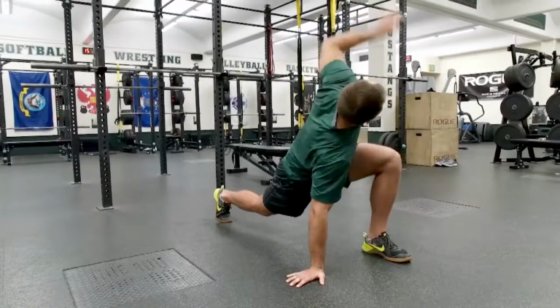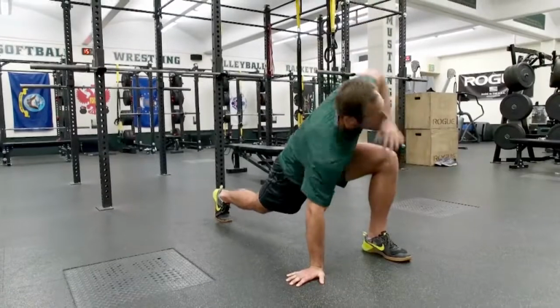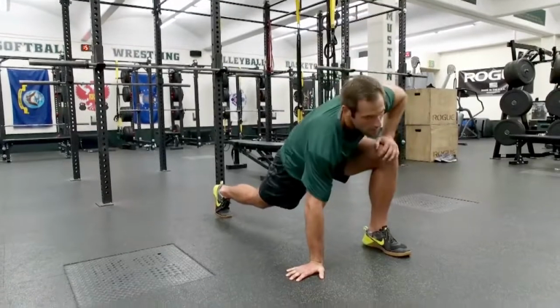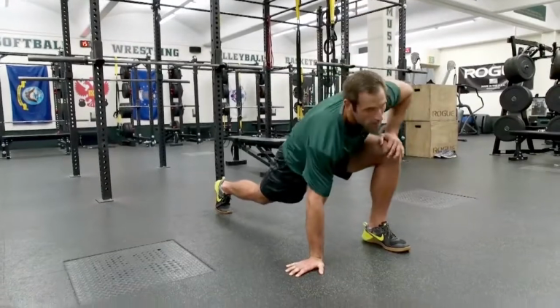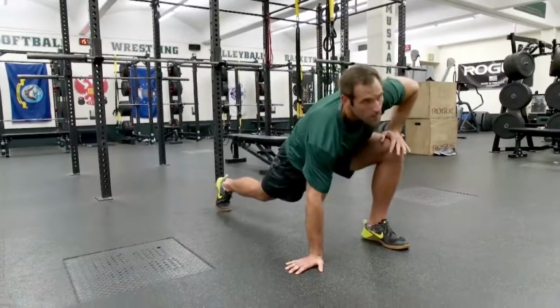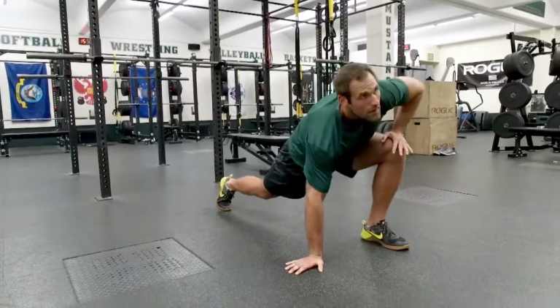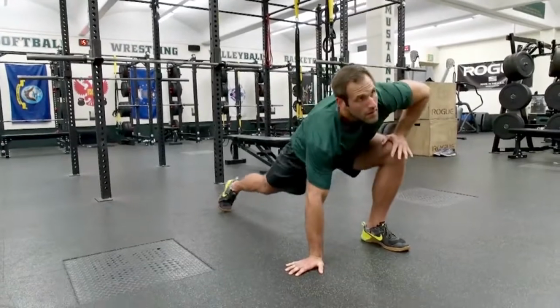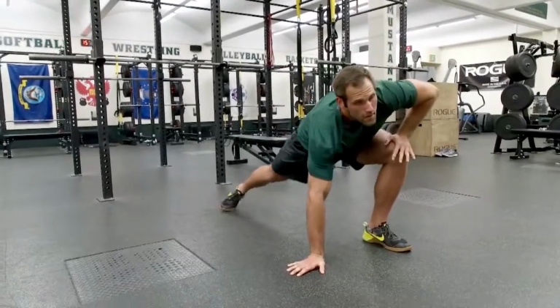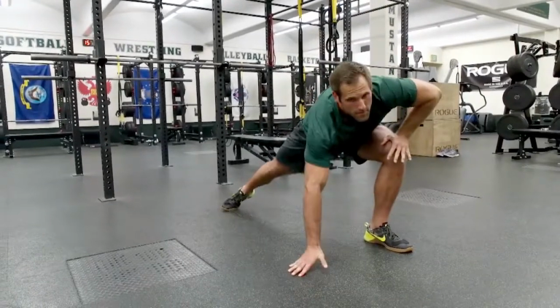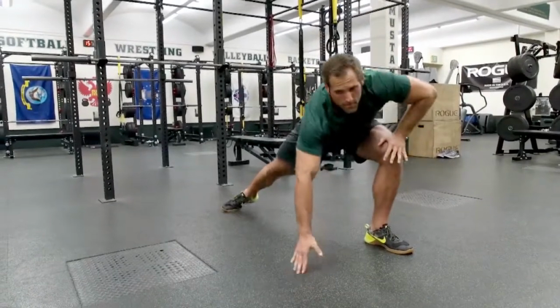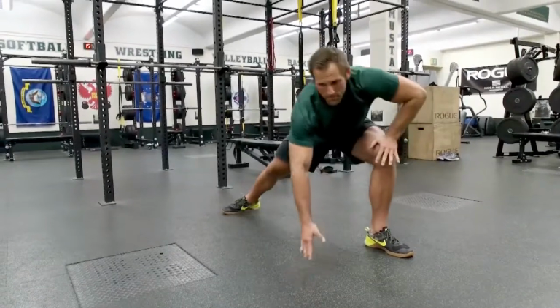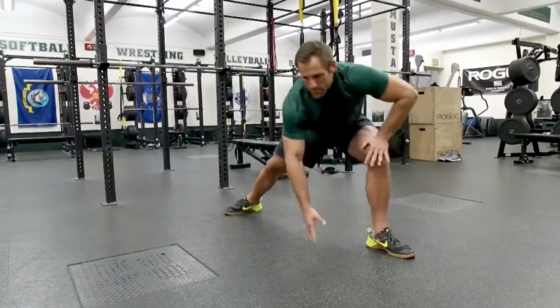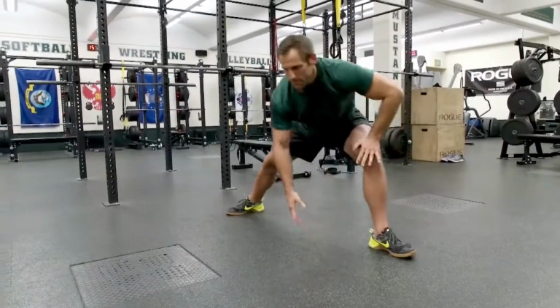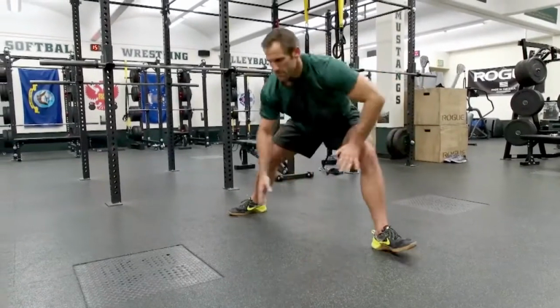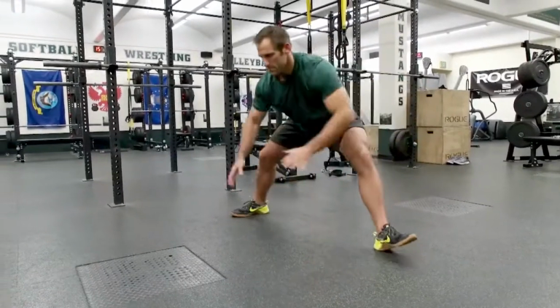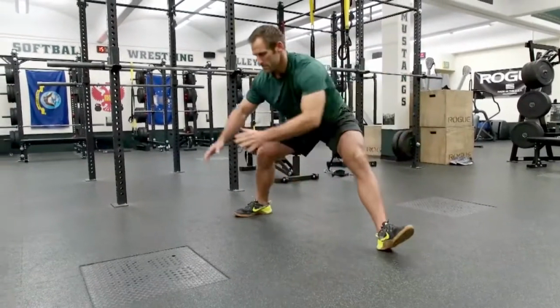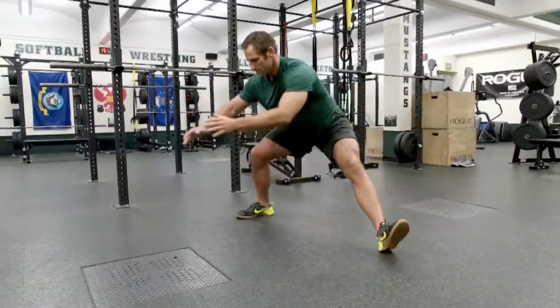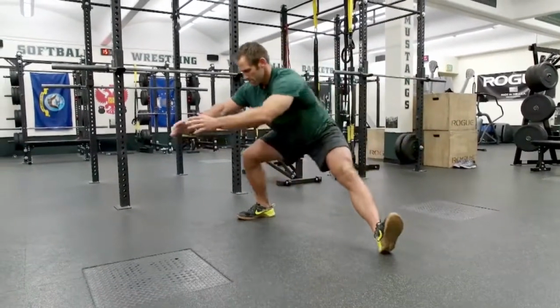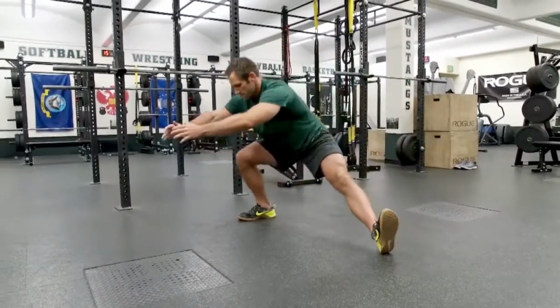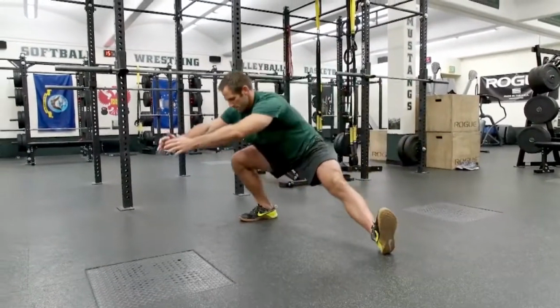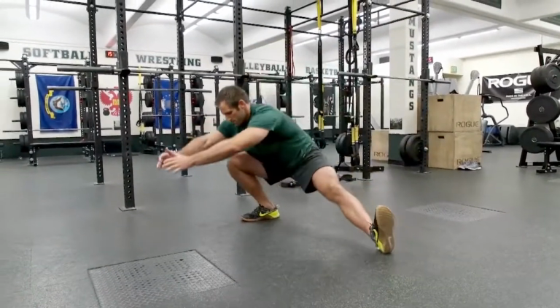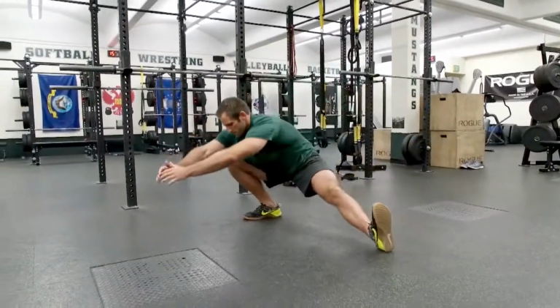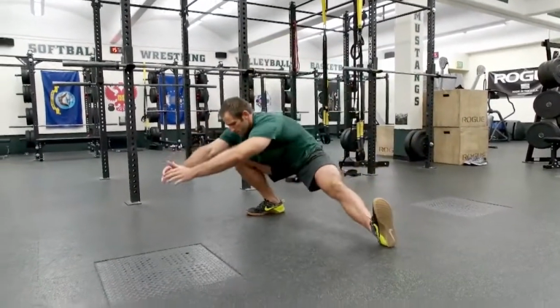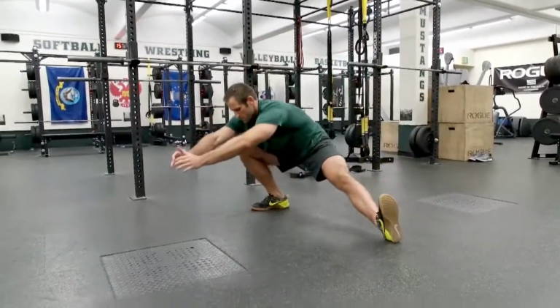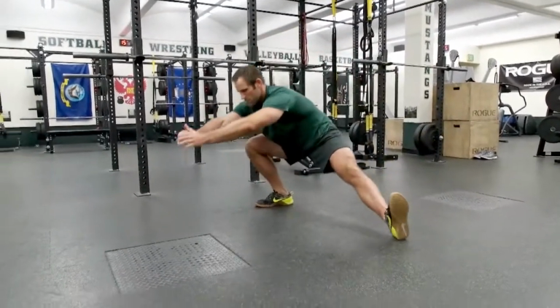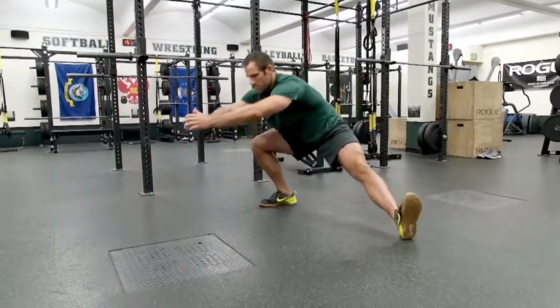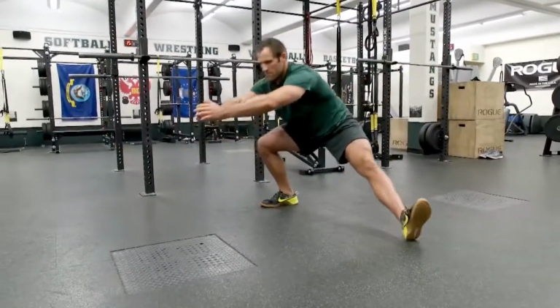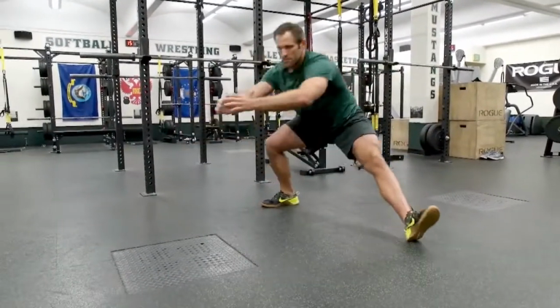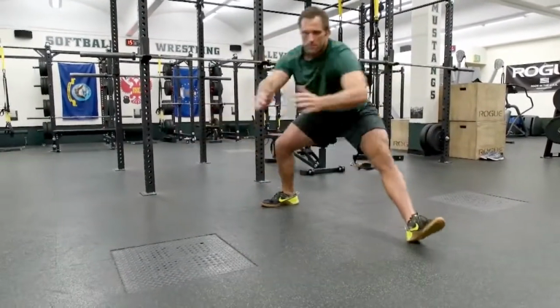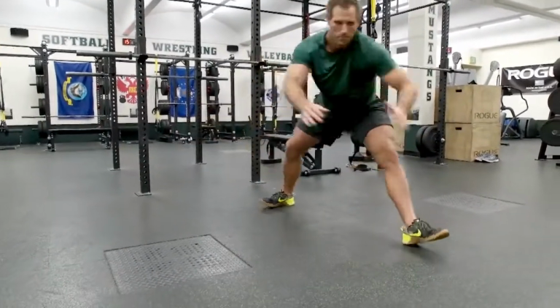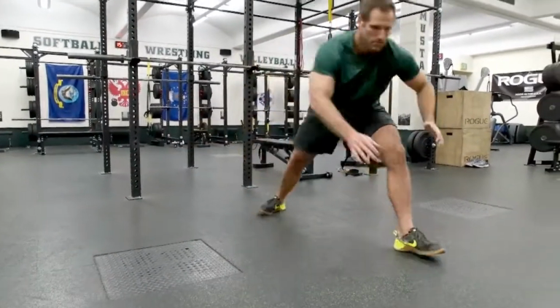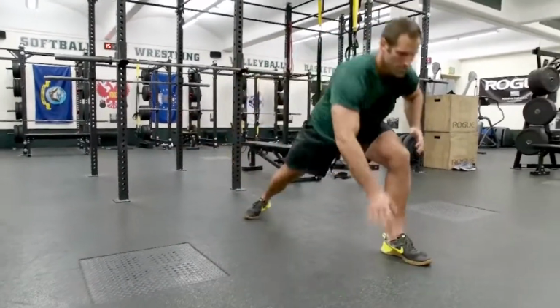From here he goes into a Cossack into his right leg — dropping down nice and low, then coming back forward. Six repetitions.